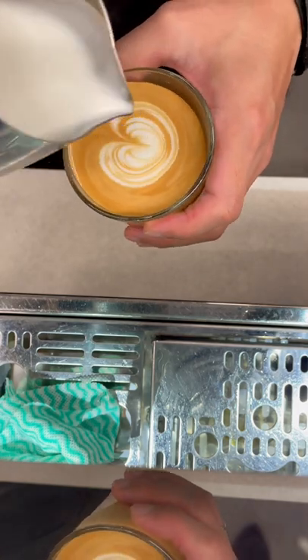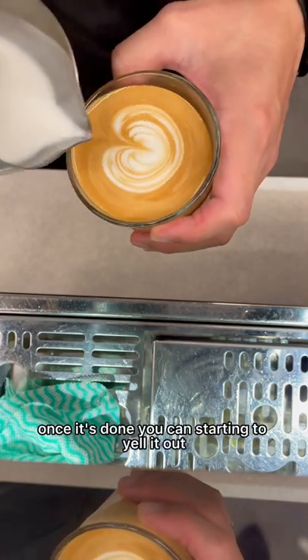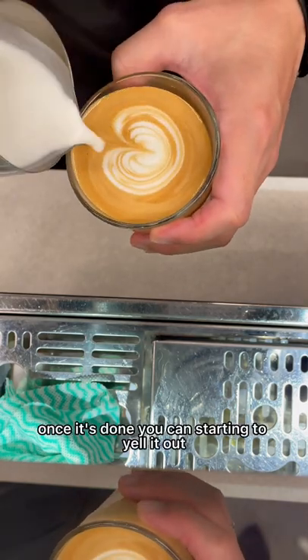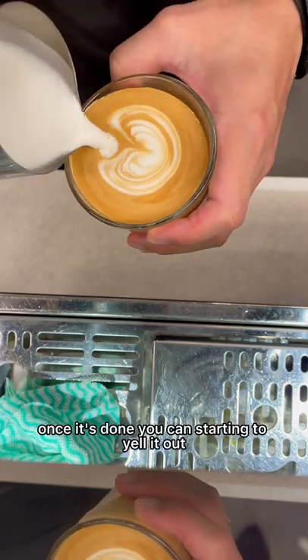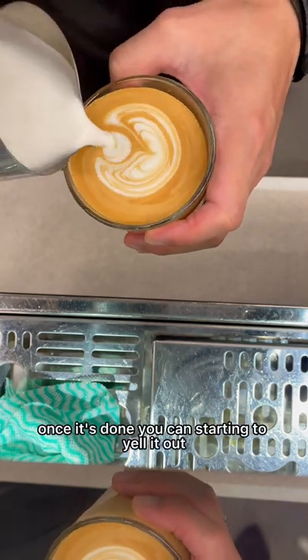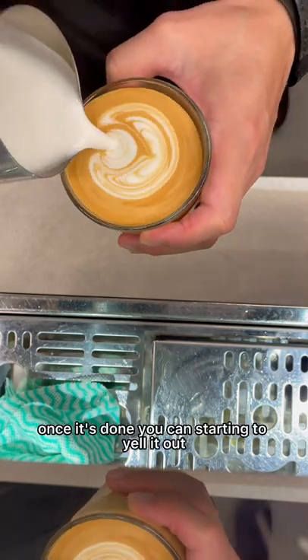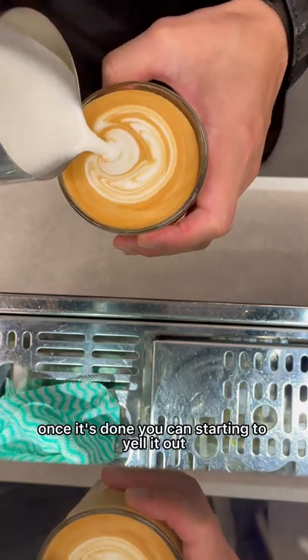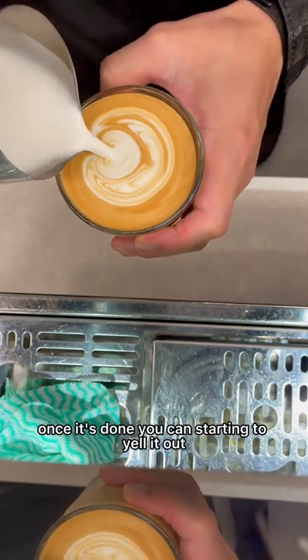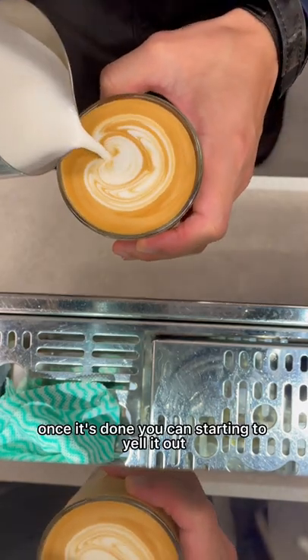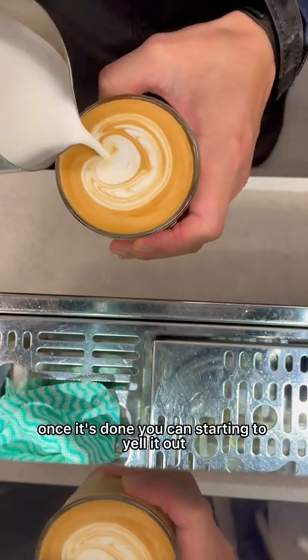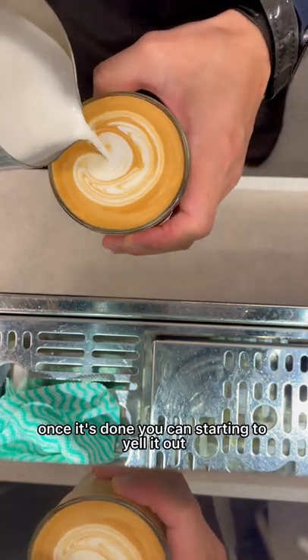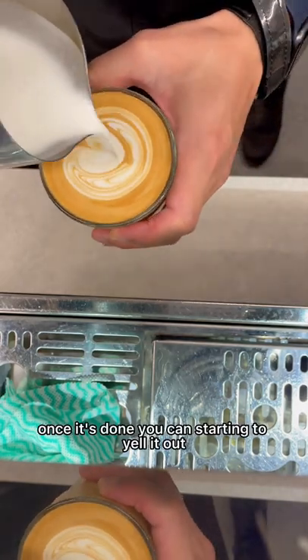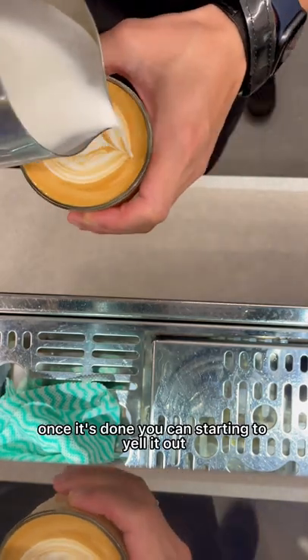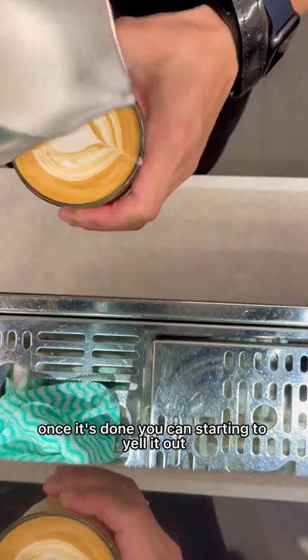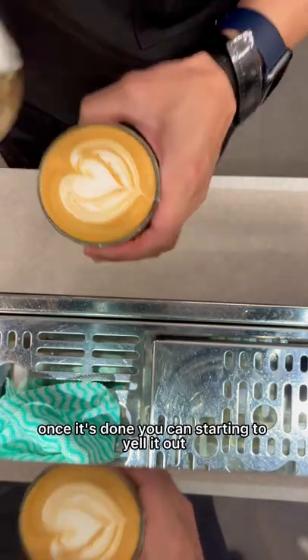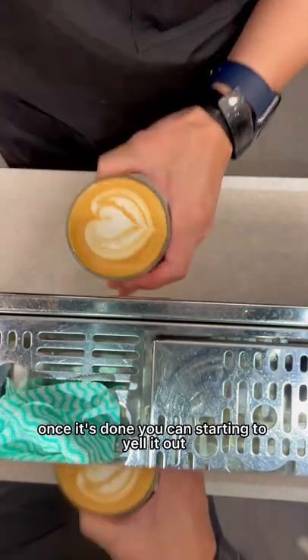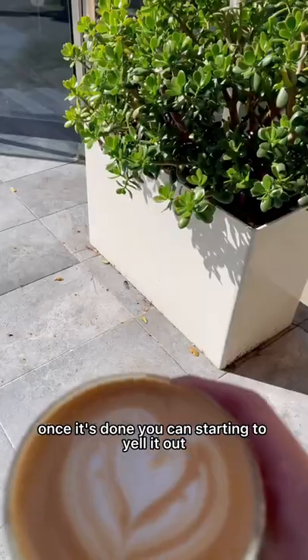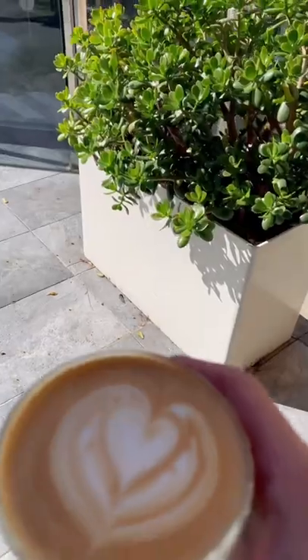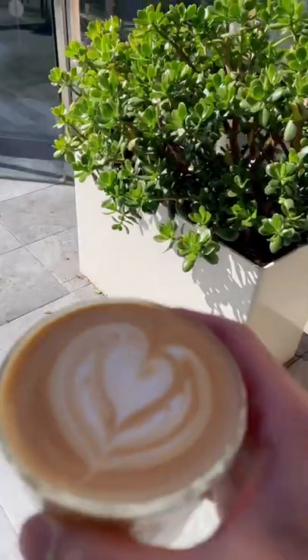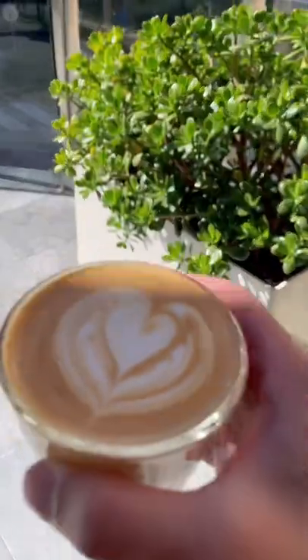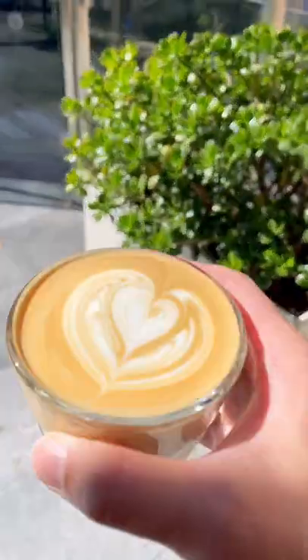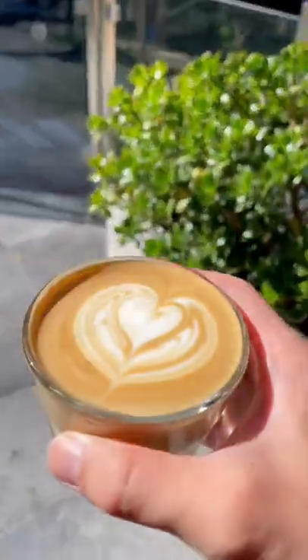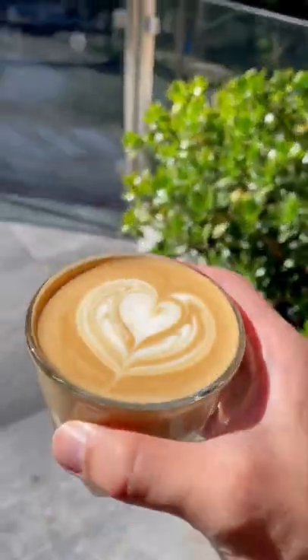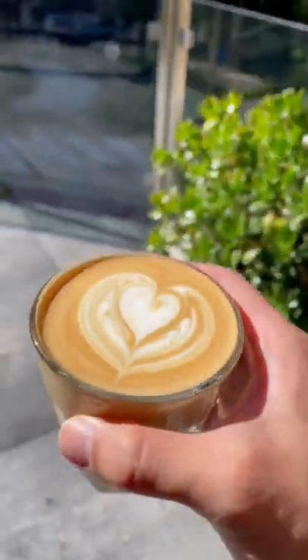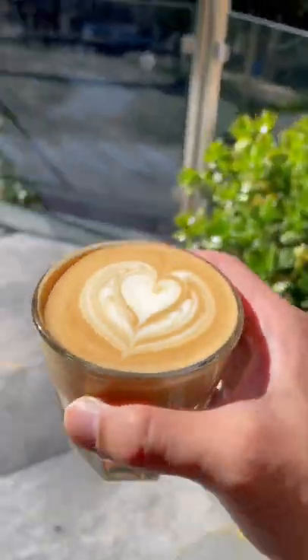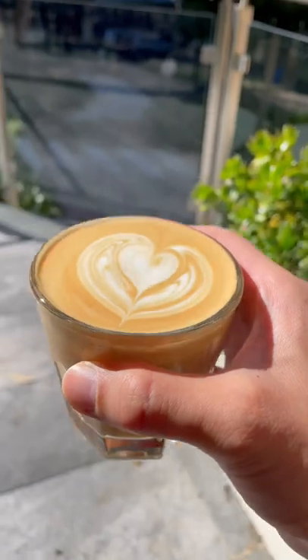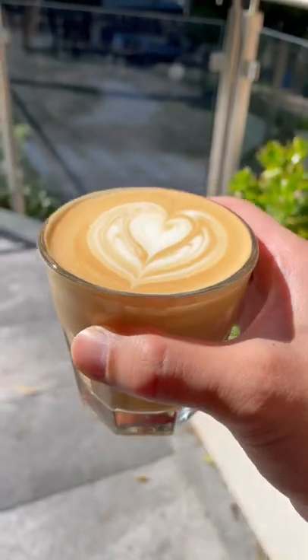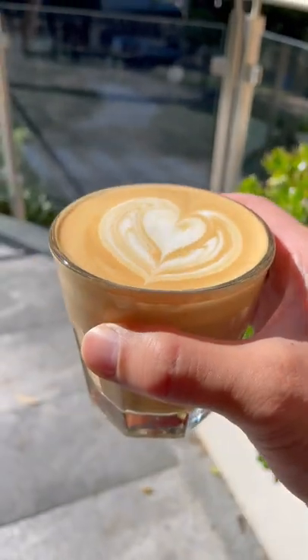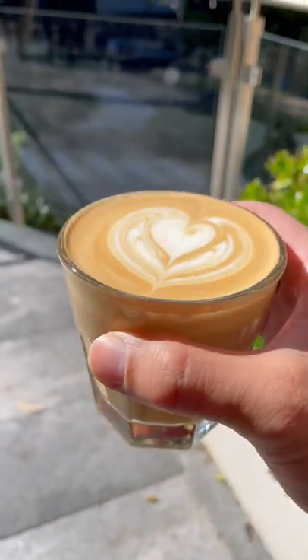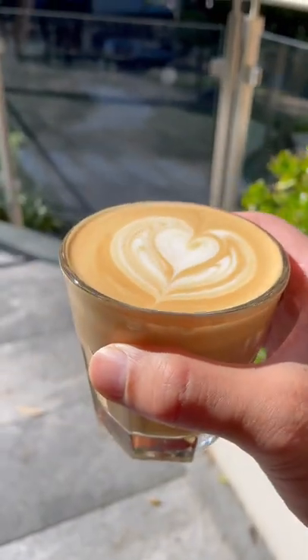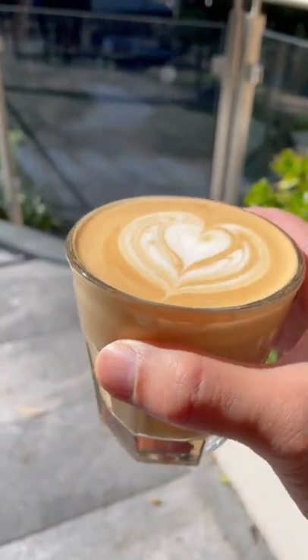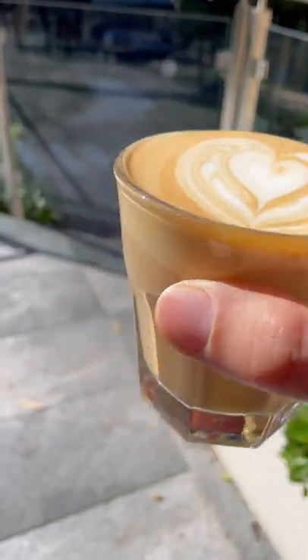Once it's done, you can start yelling out — I'm making myself a cup of coffee, anybody want one?